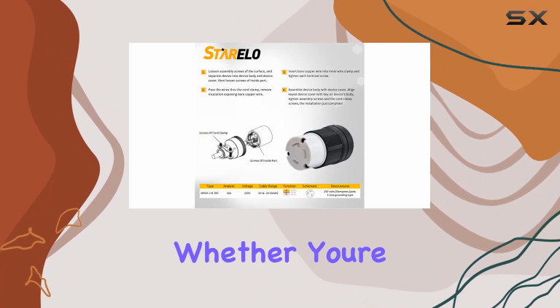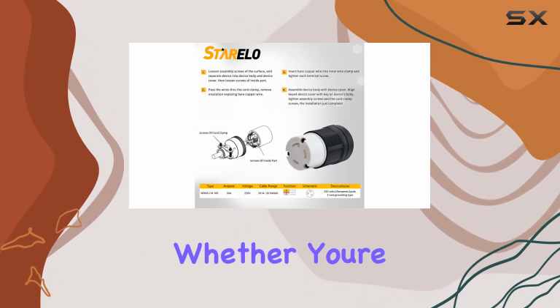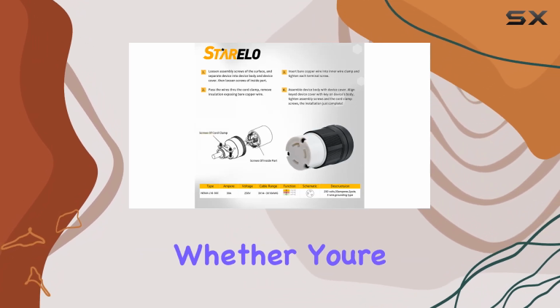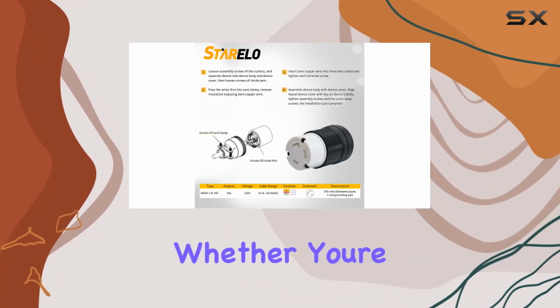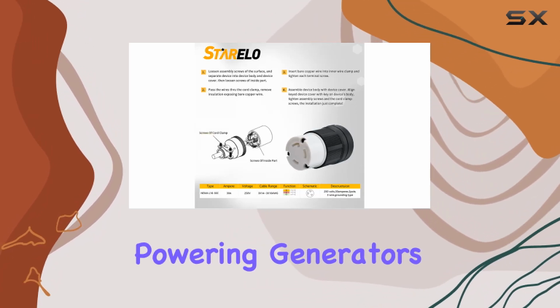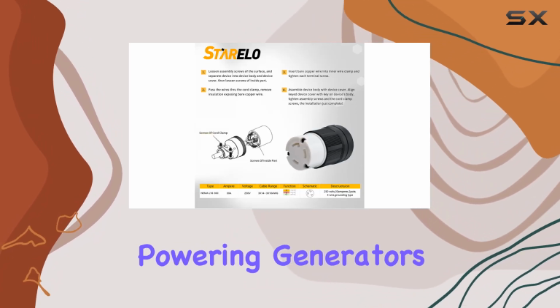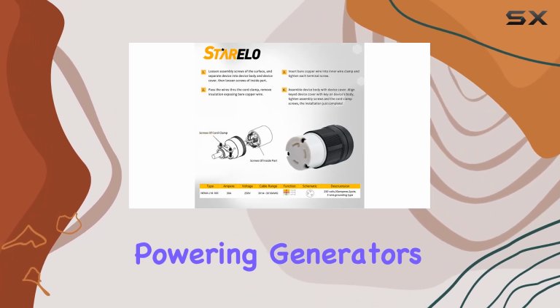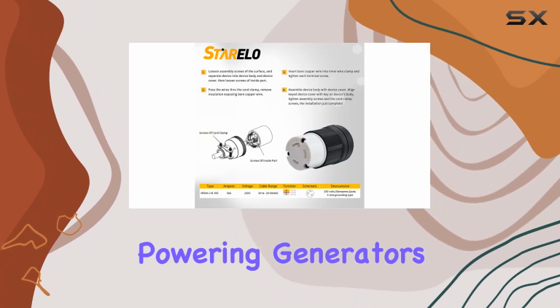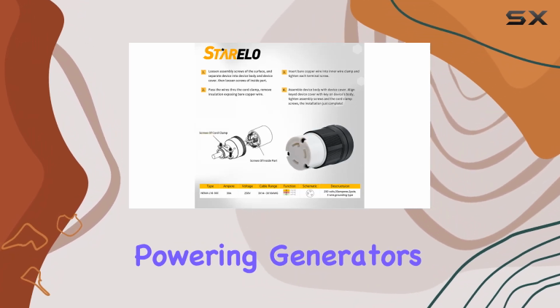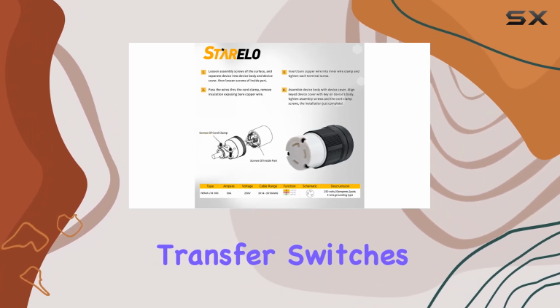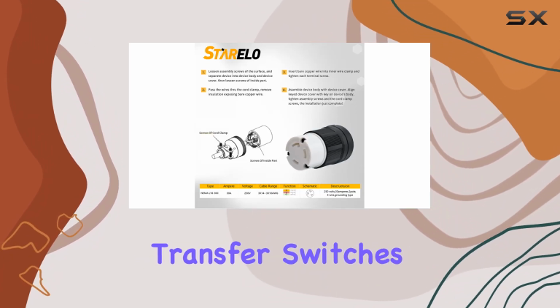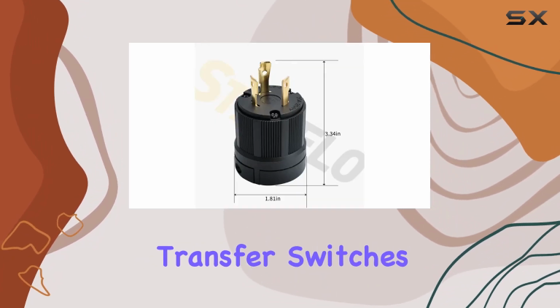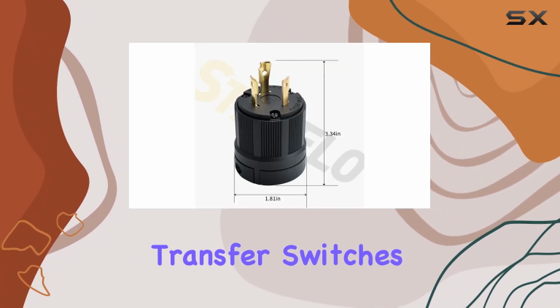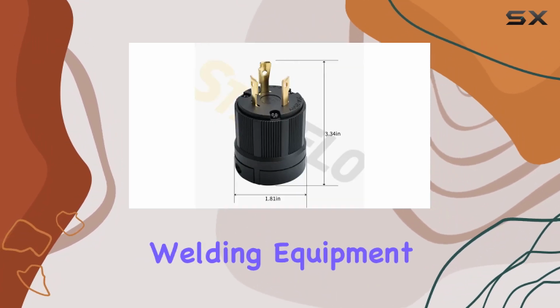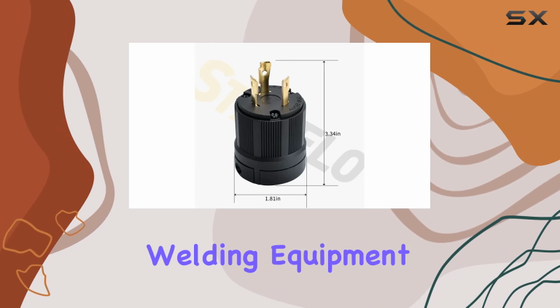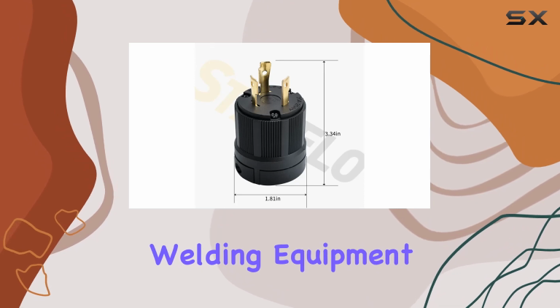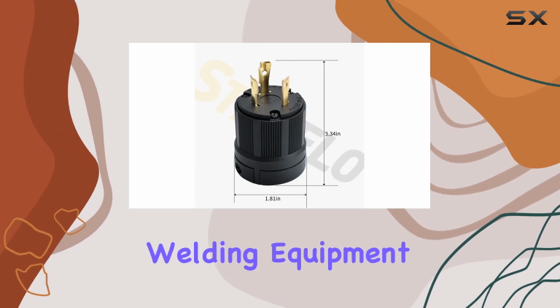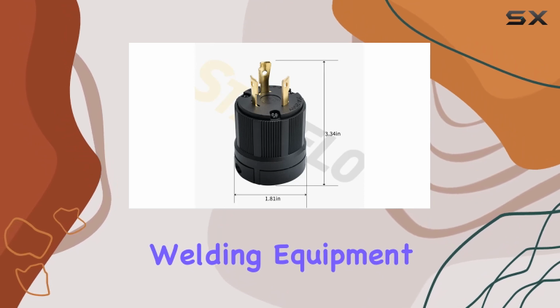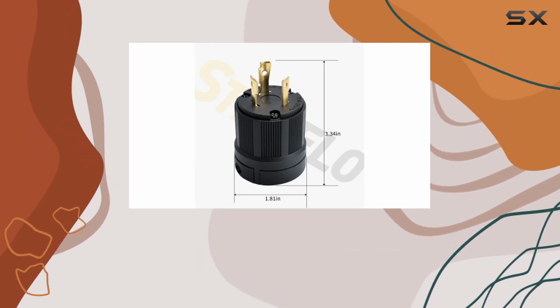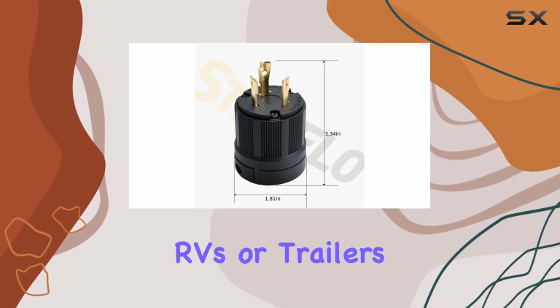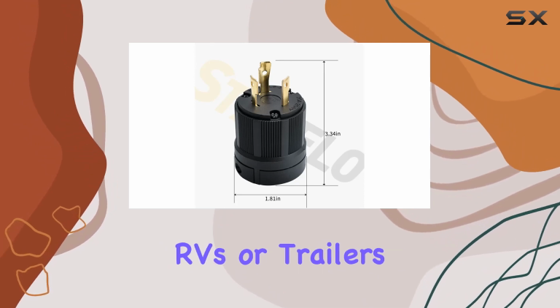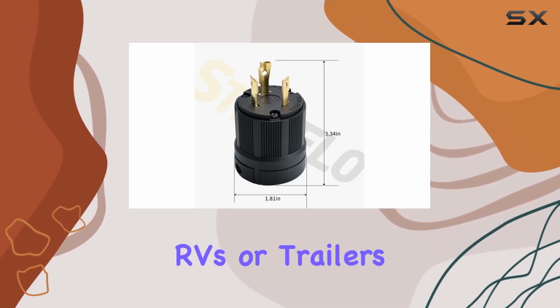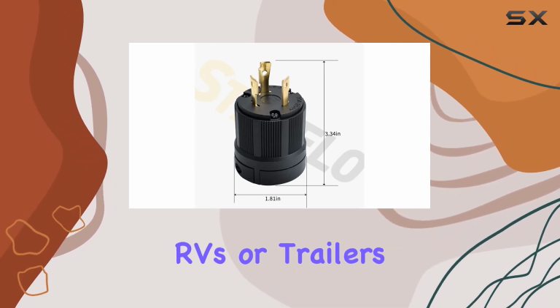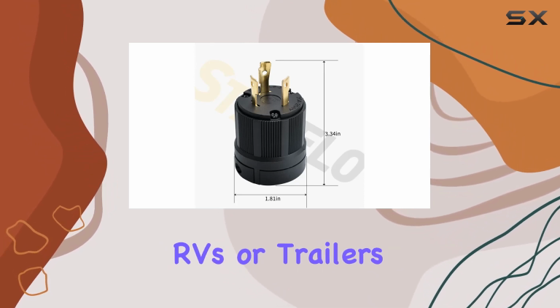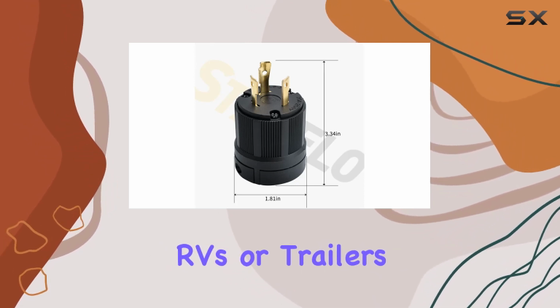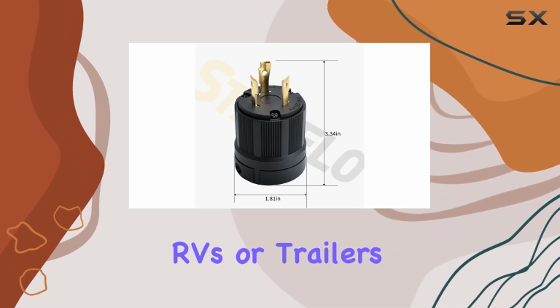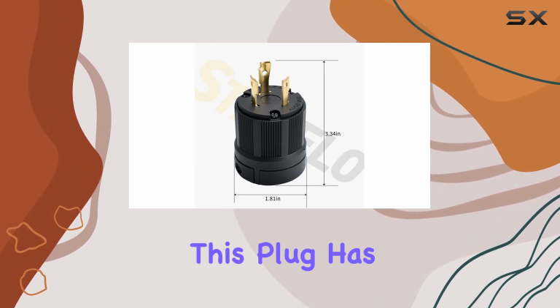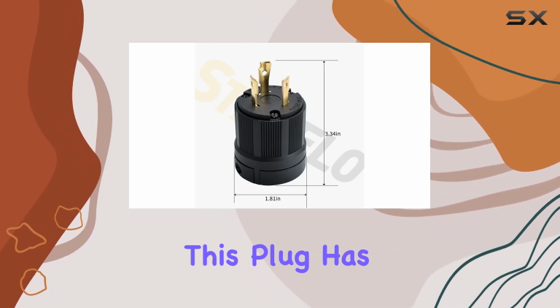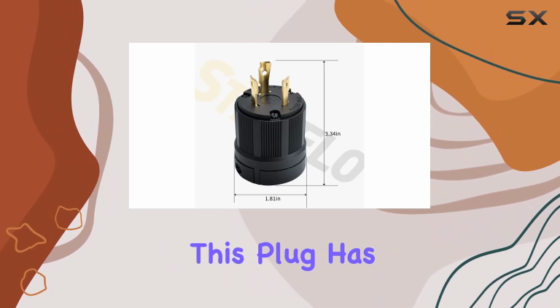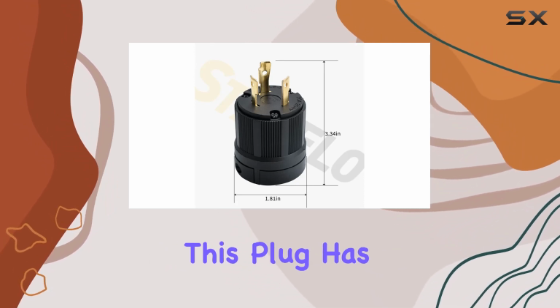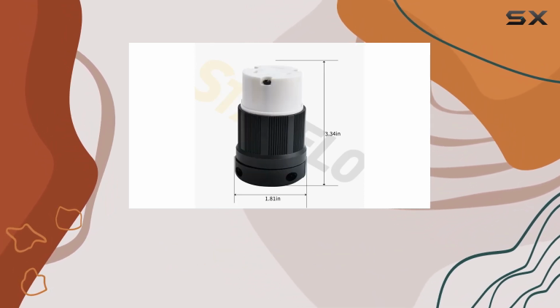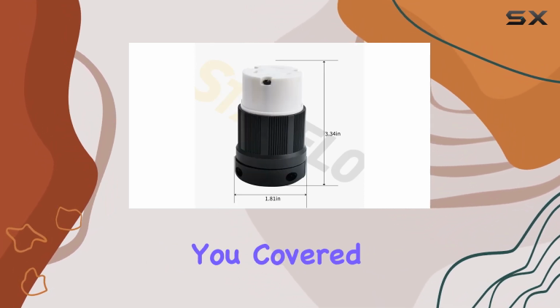Whether you're powering generators, transfer switches, welding equipment, RVs, or trailers, this plug has you covered.